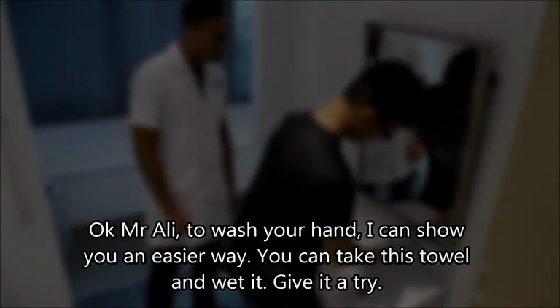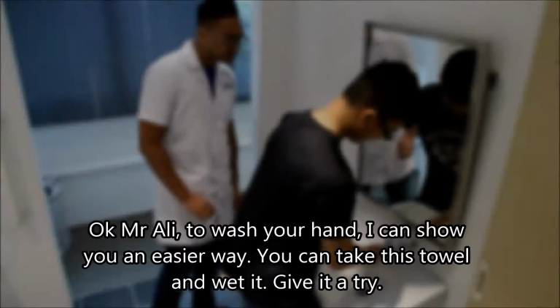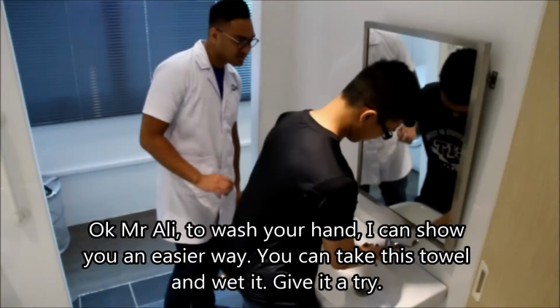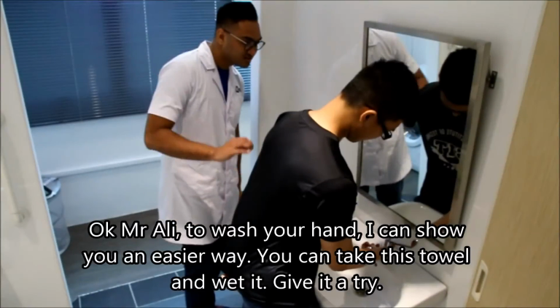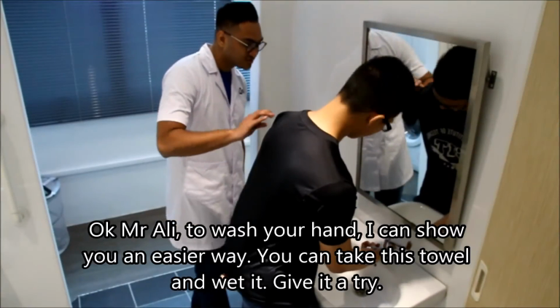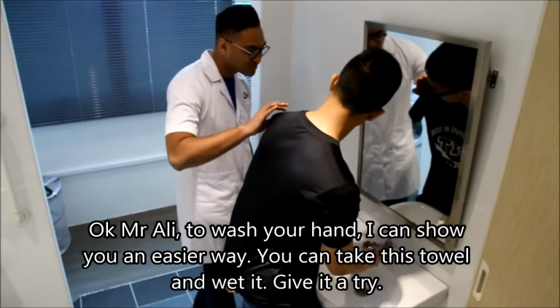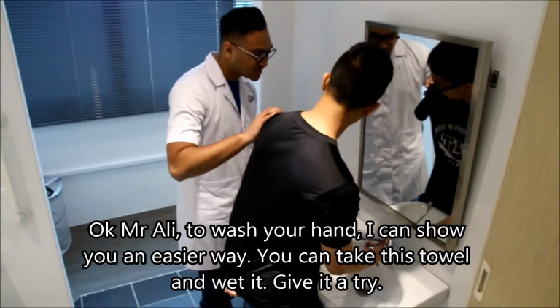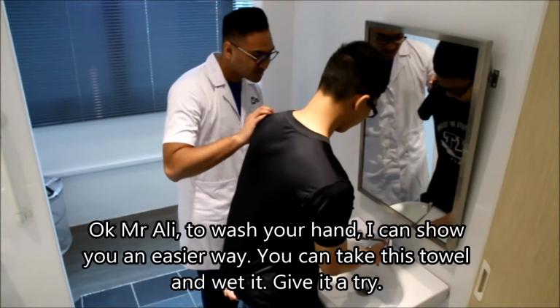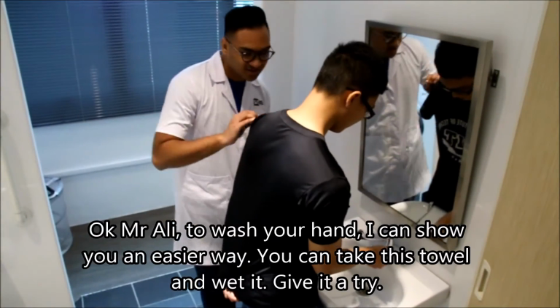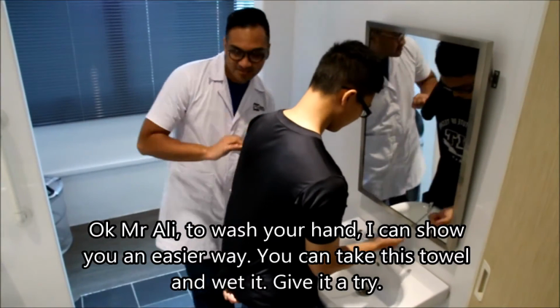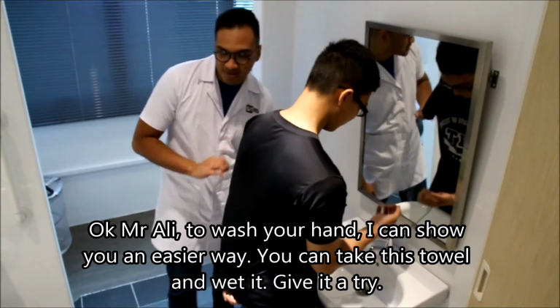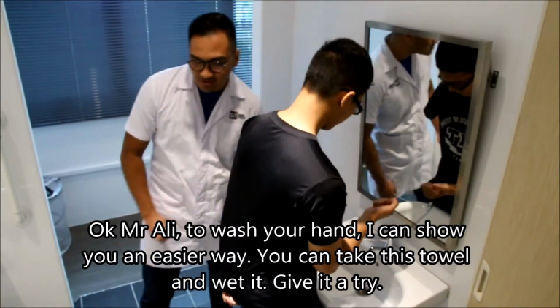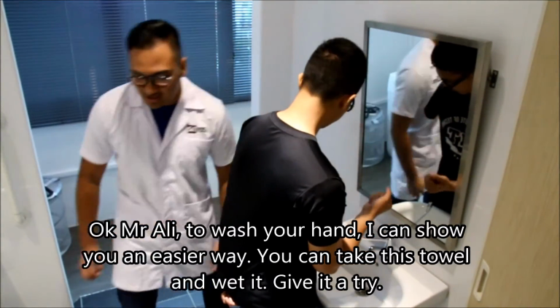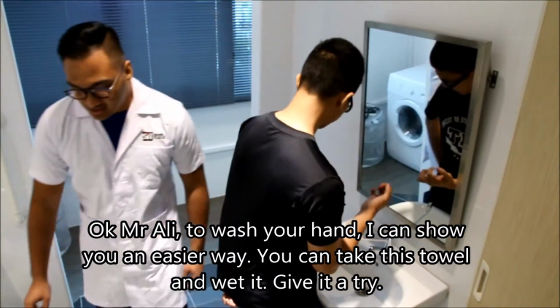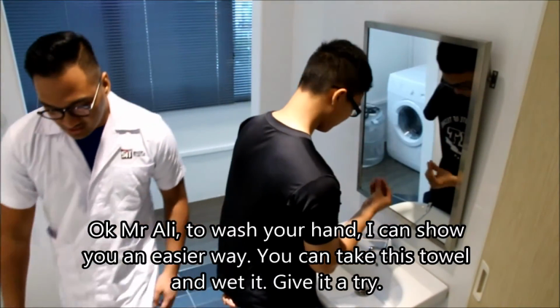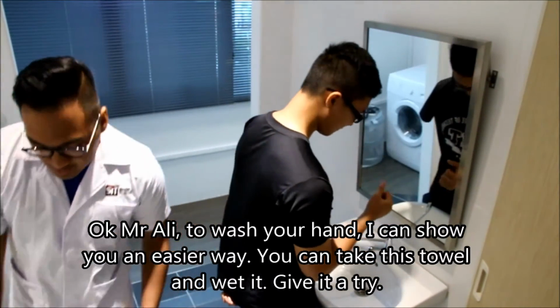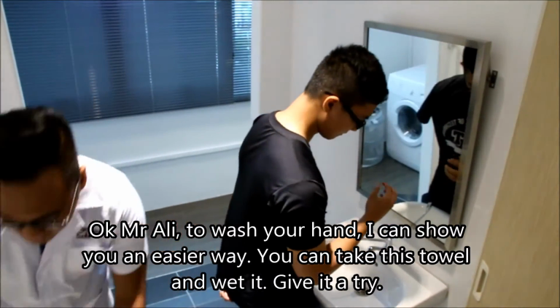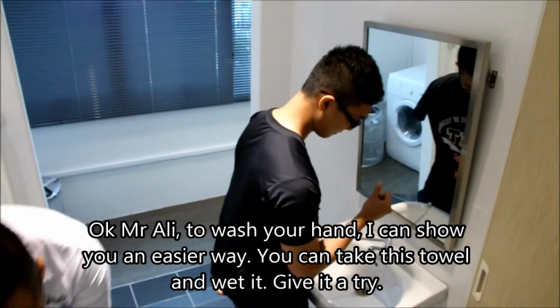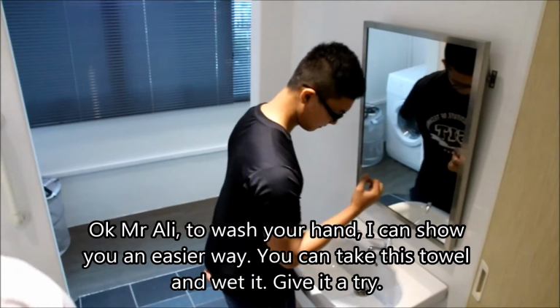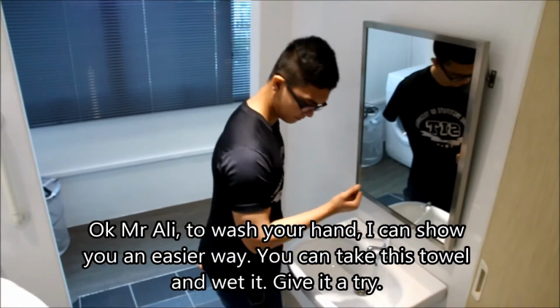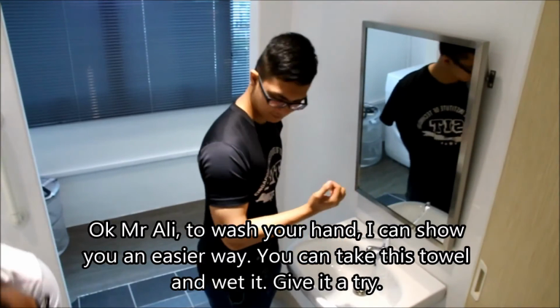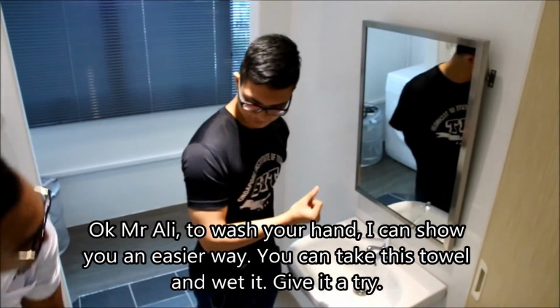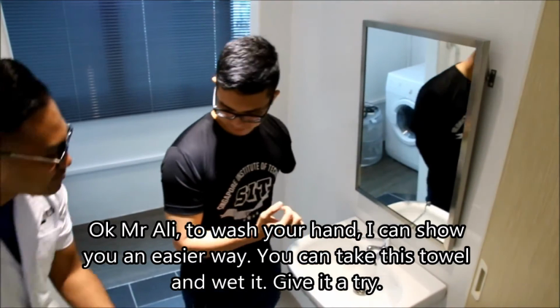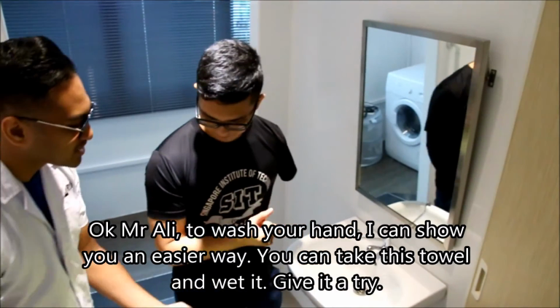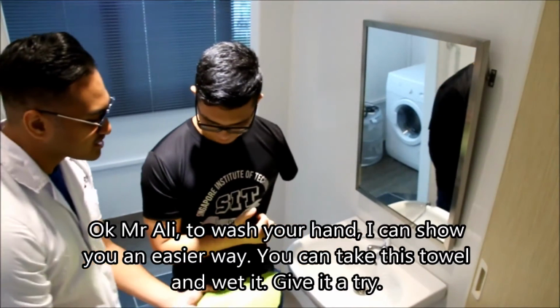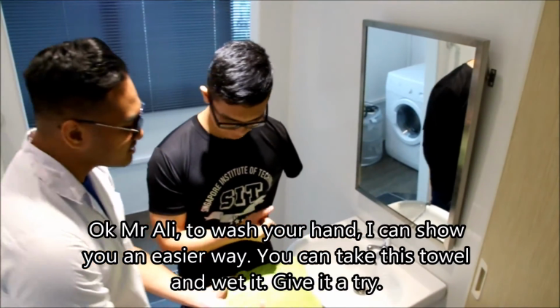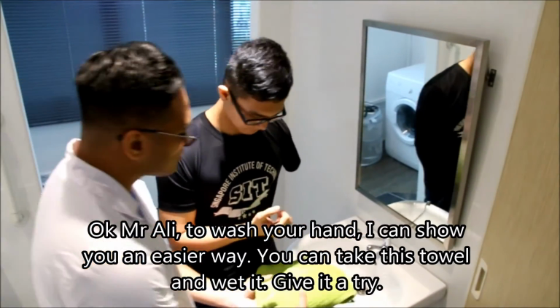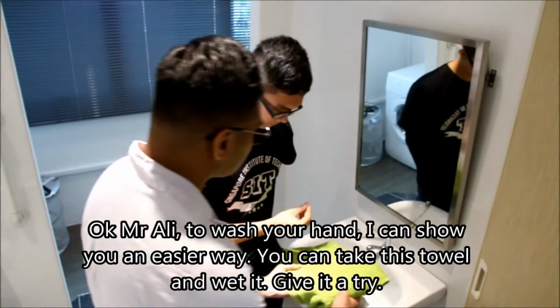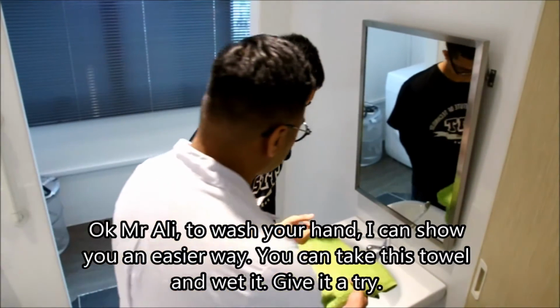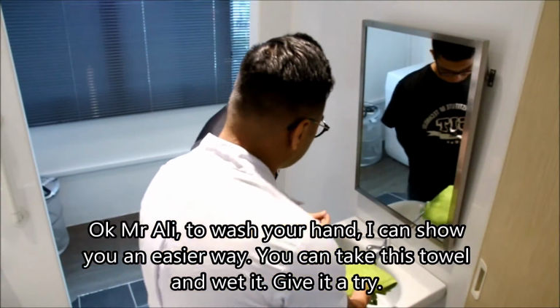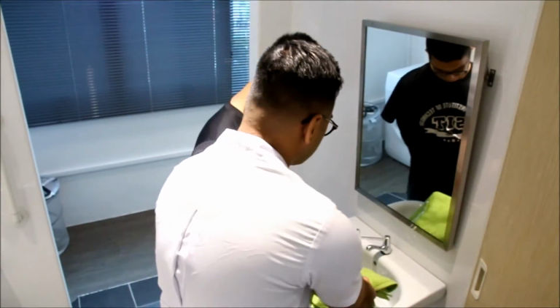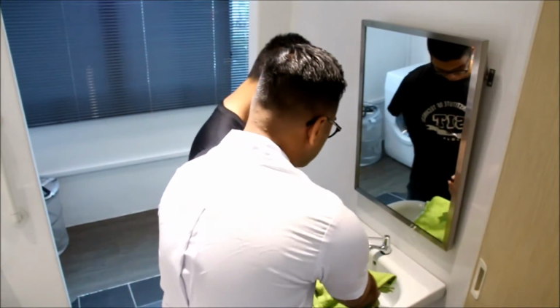Oke, Encik Ali, untuk mencuci tangan, saya akan membantu. Kemudian, kamu boleh mengambil tuala ini dan membasarkan. Cuba.